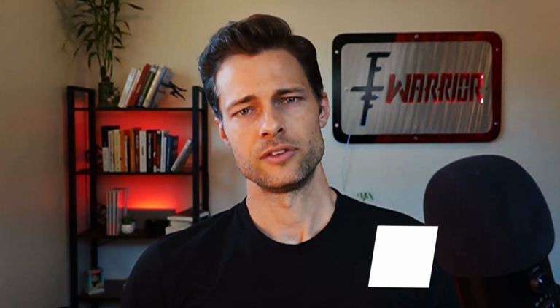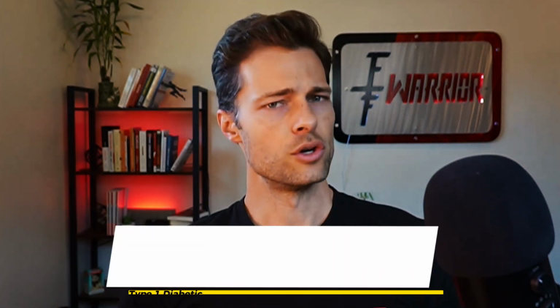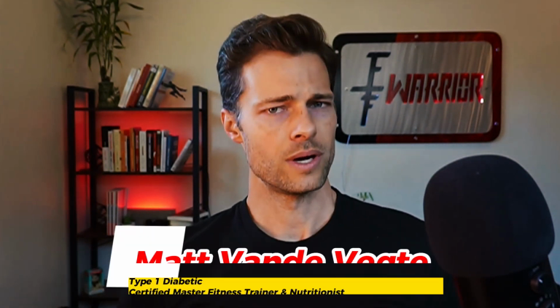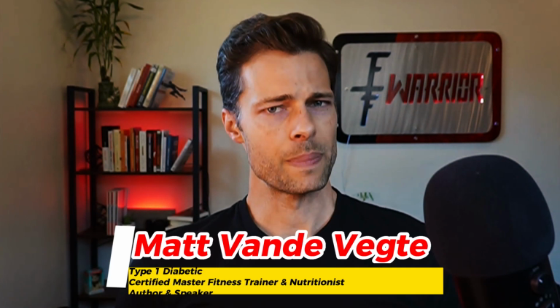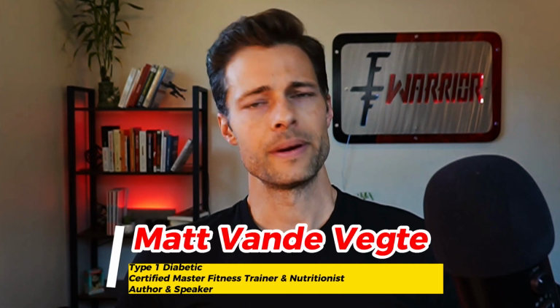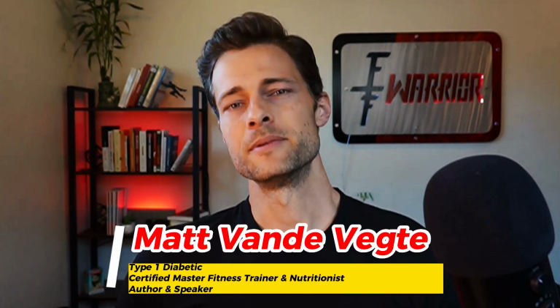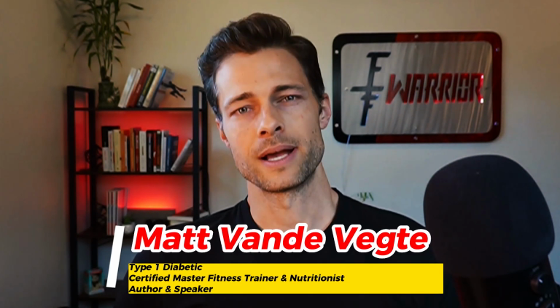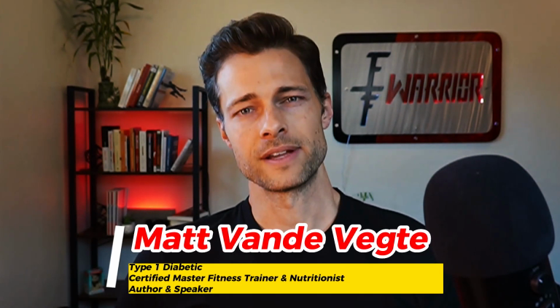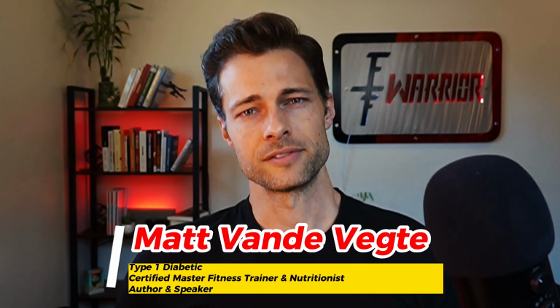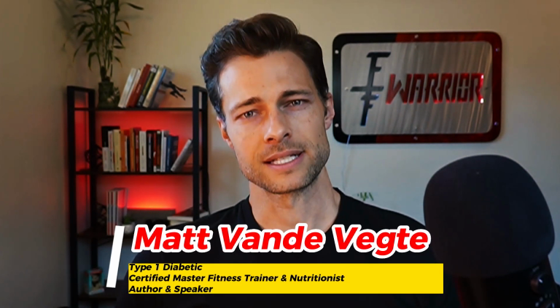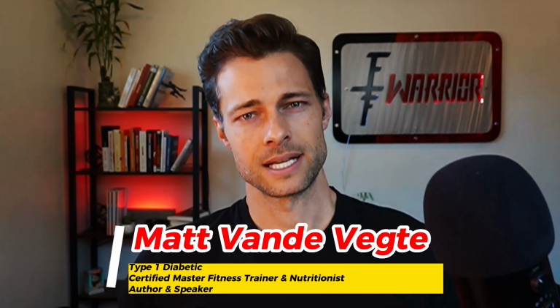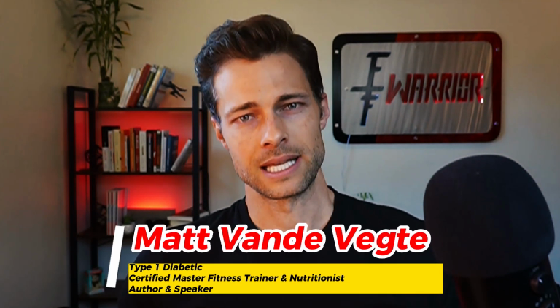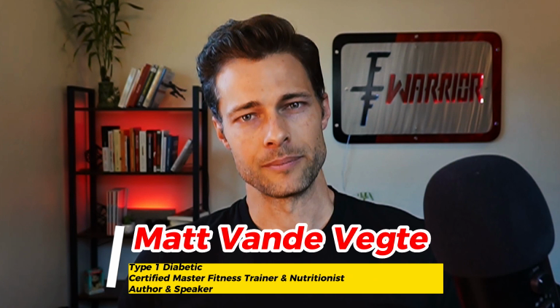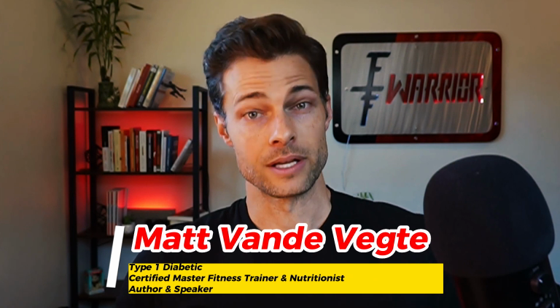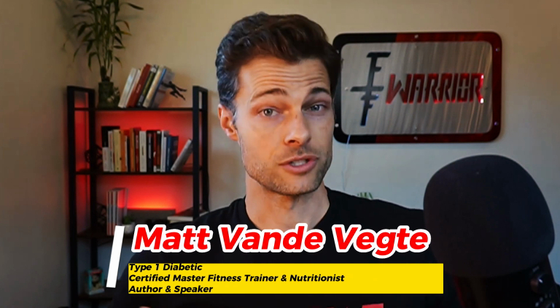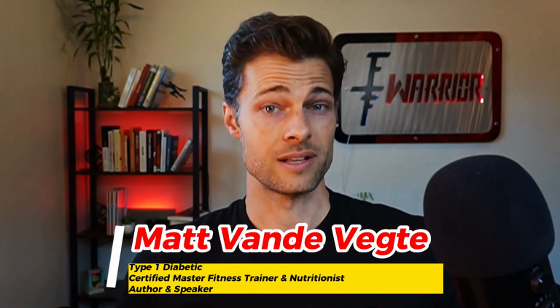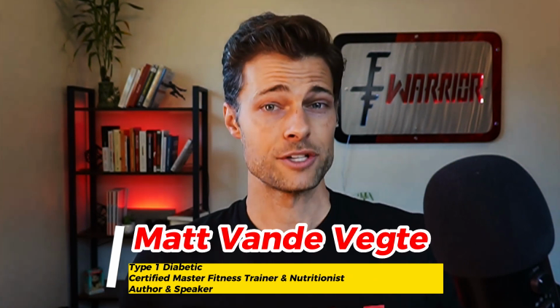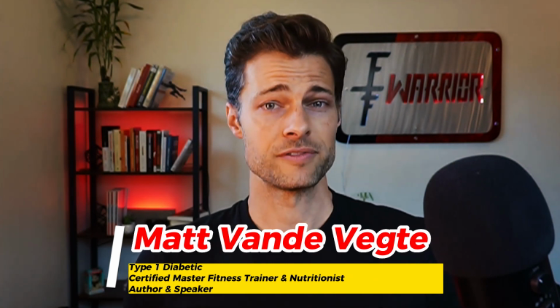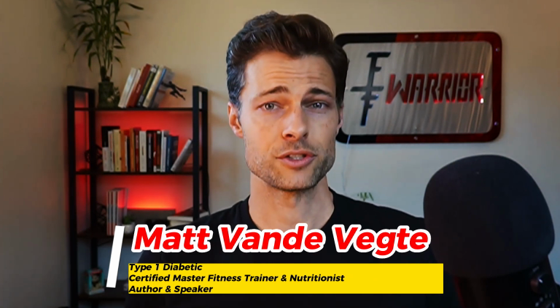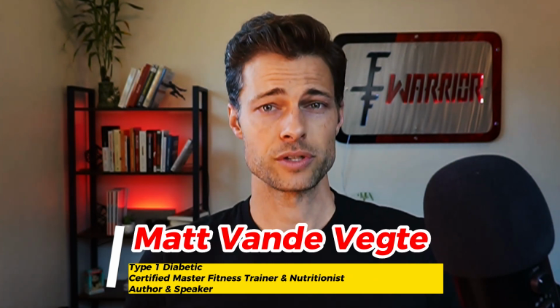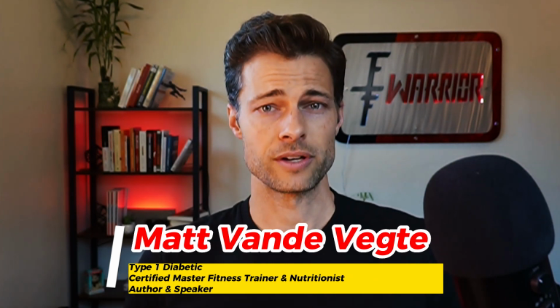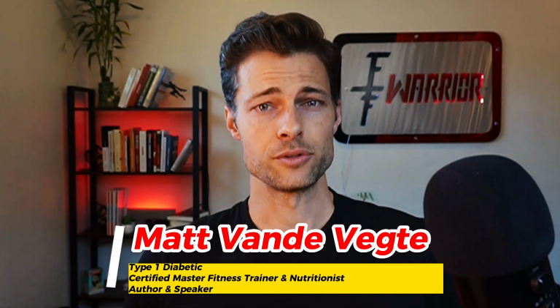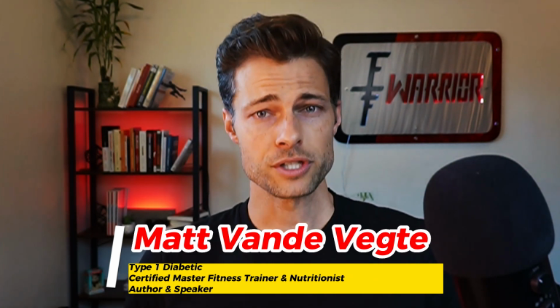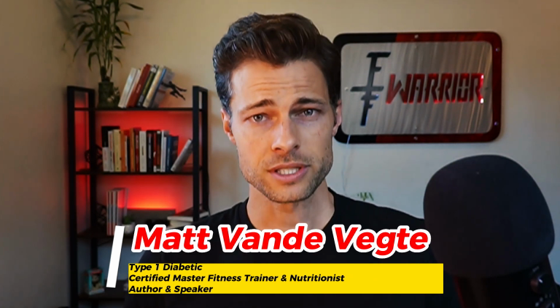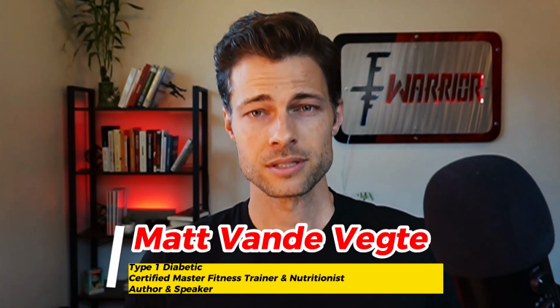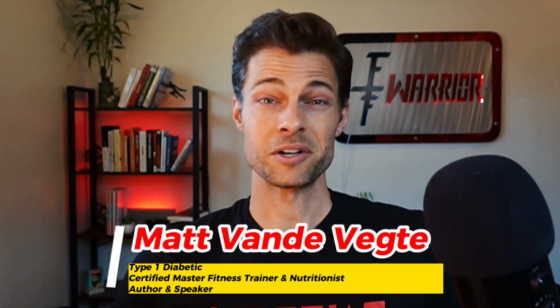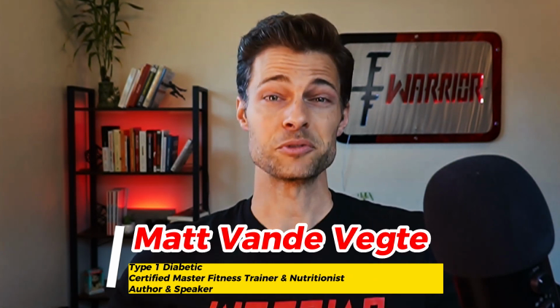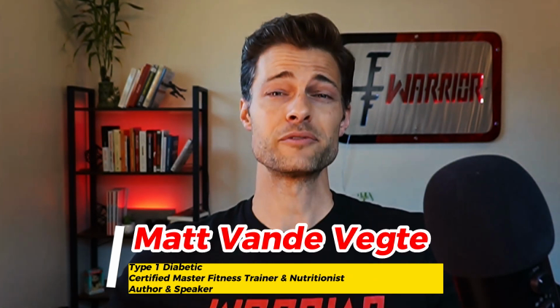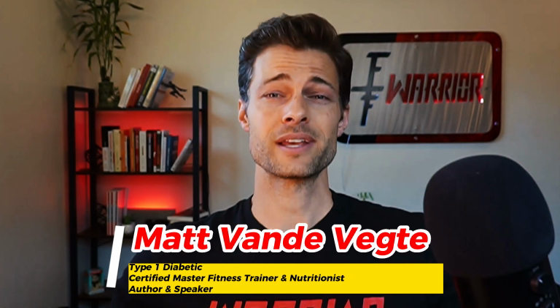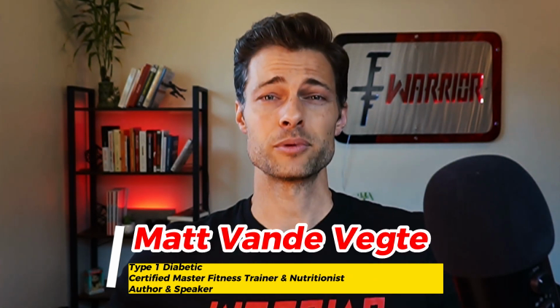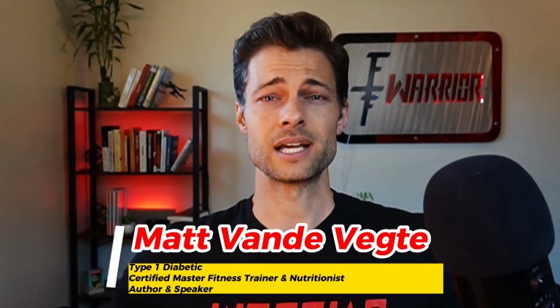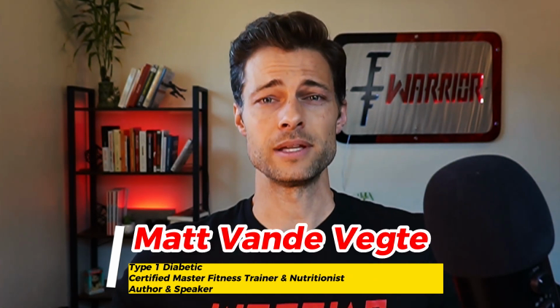If you don't know who I am, my name is Matt Vandevecht. I am a certified master fitness trainer and nutritionist, and I also live with type 1 diabetes.